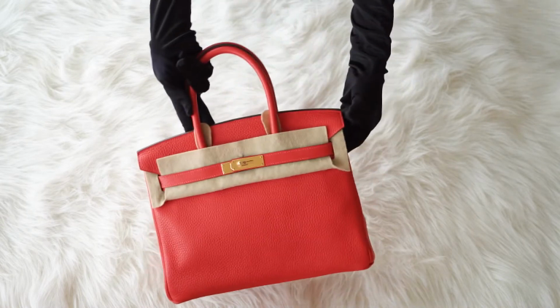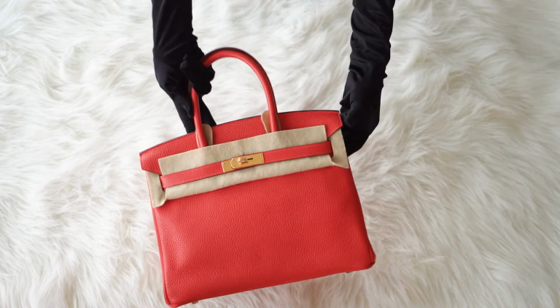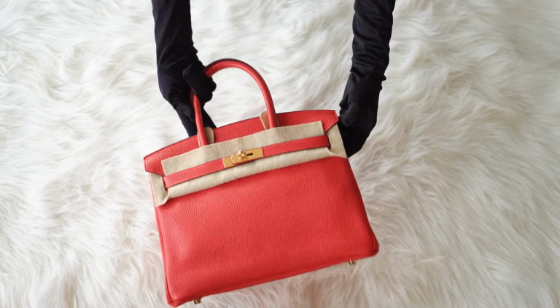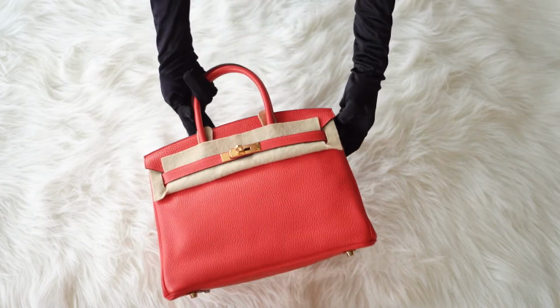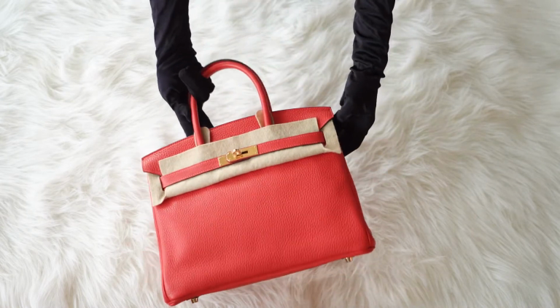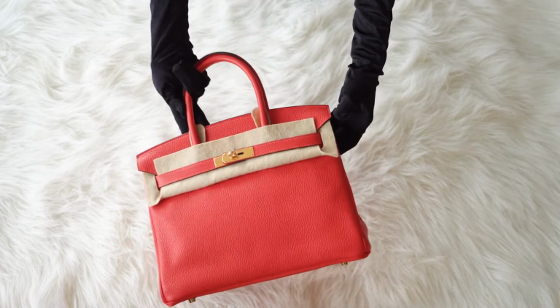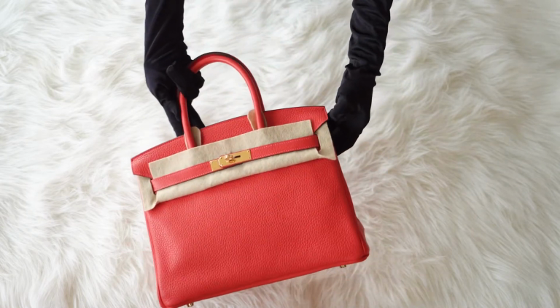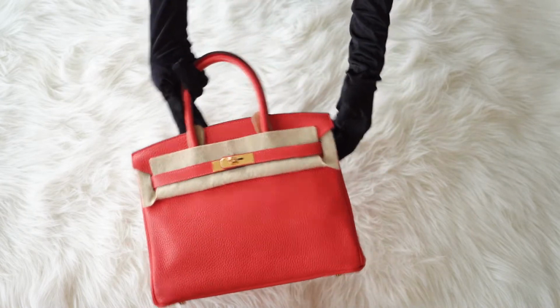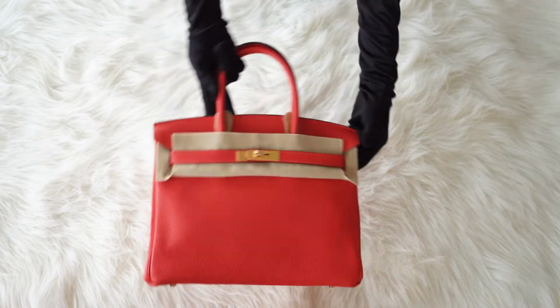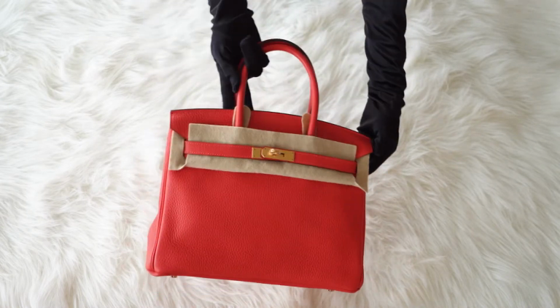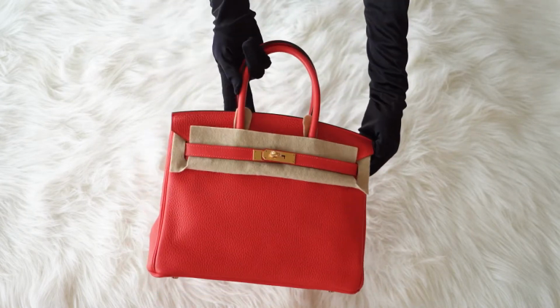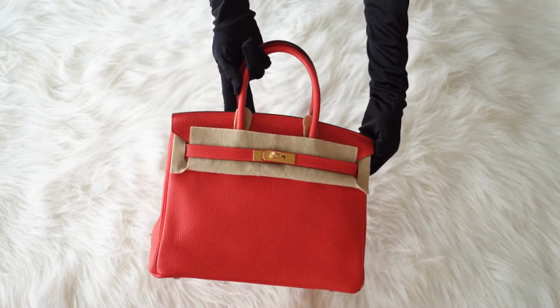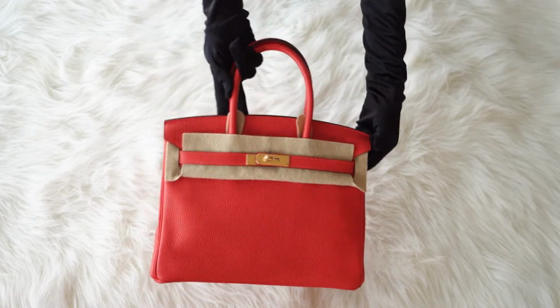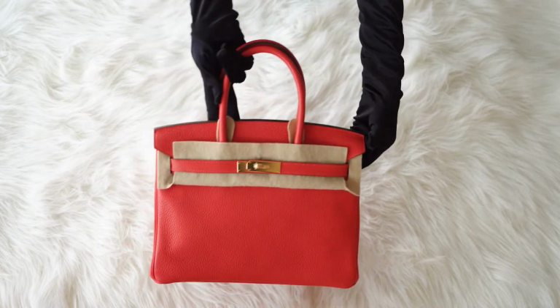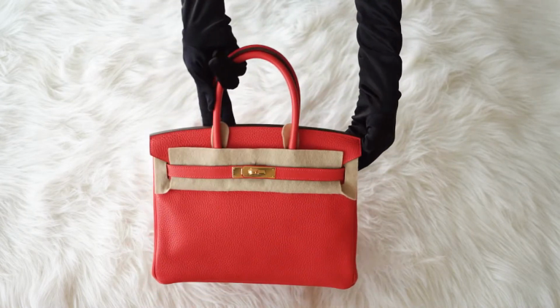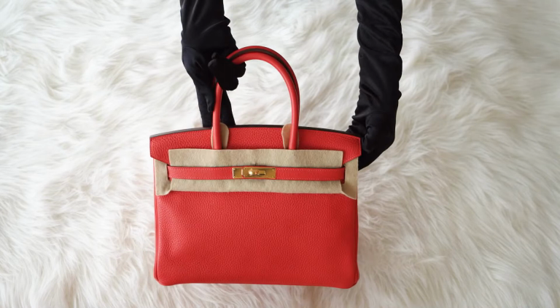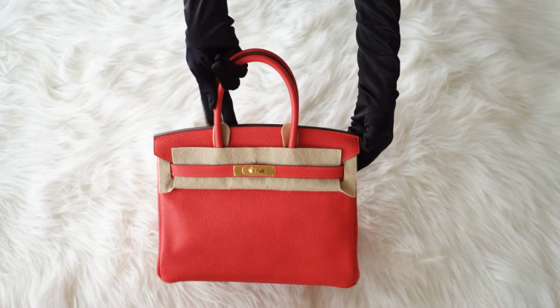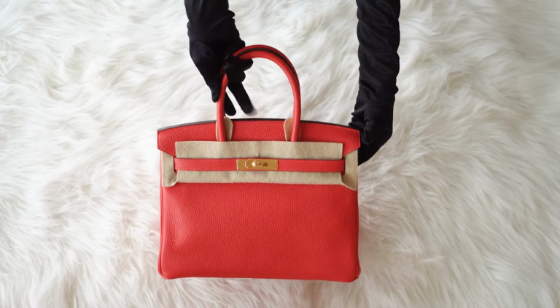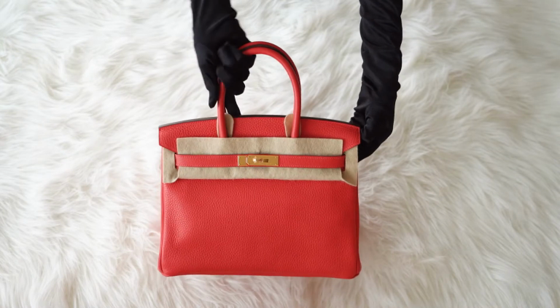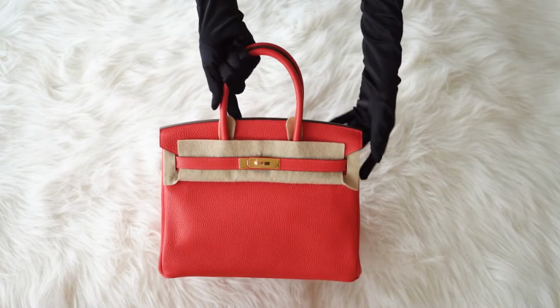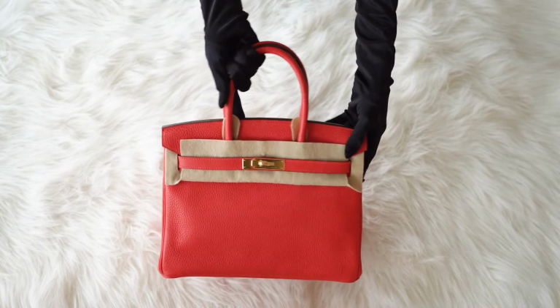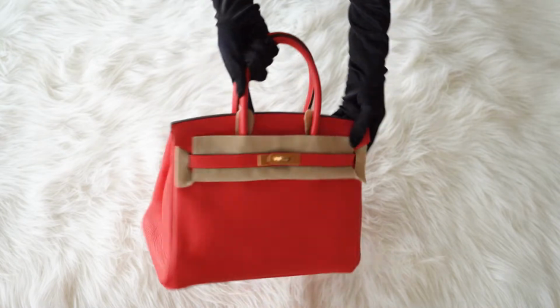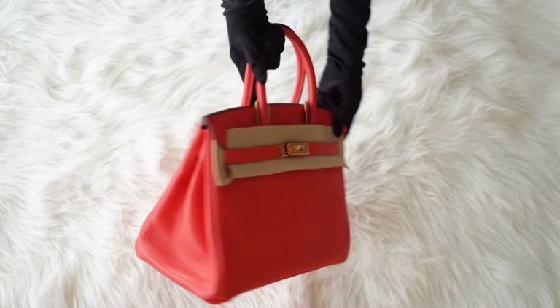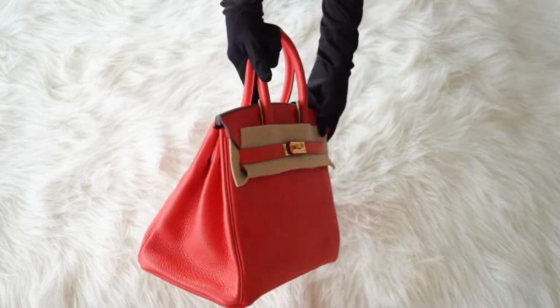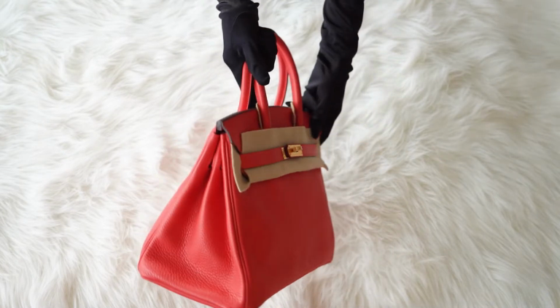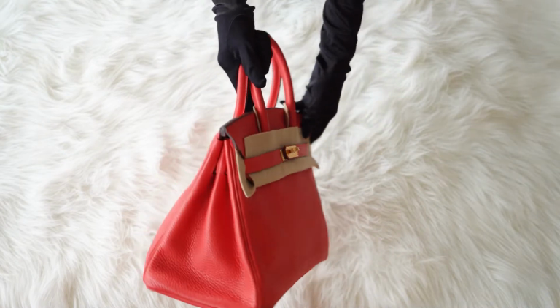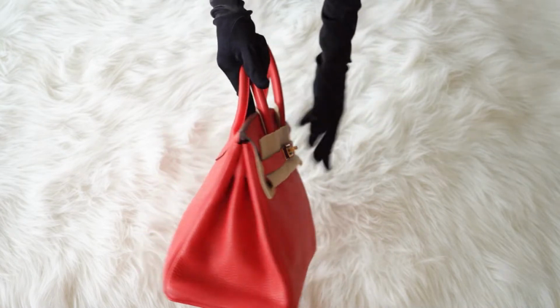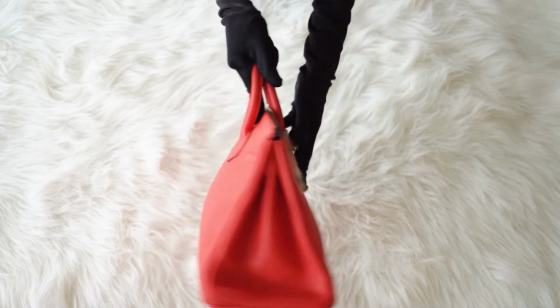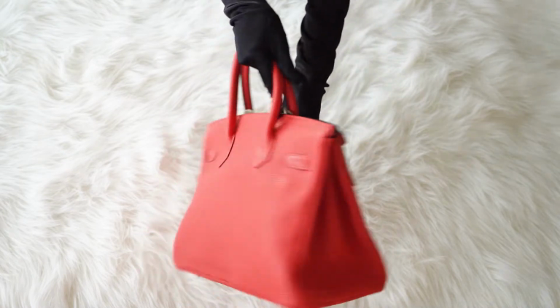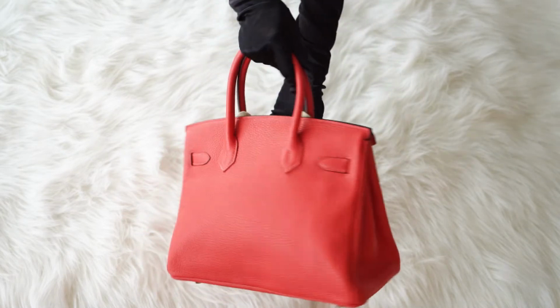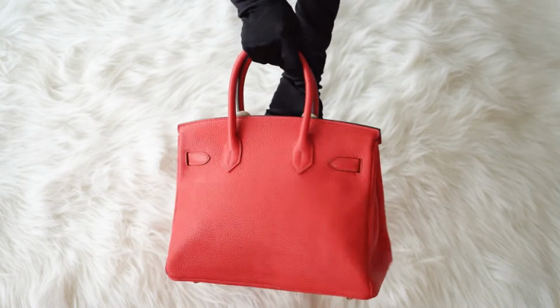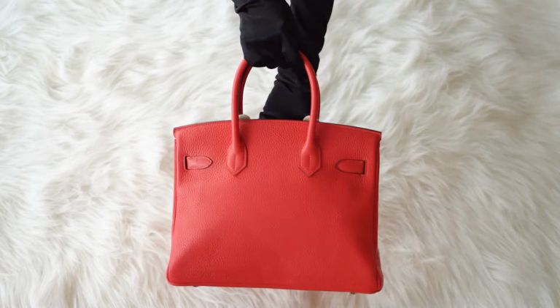Comes with lock, keys, clochette, sleepers, raincoat, and signature Hermès orange box.